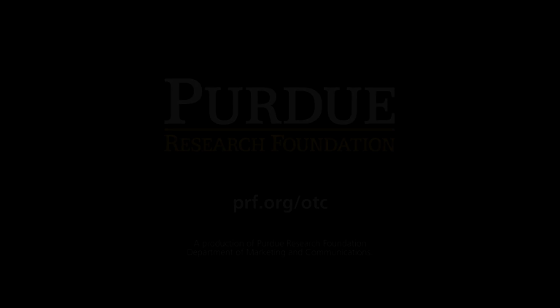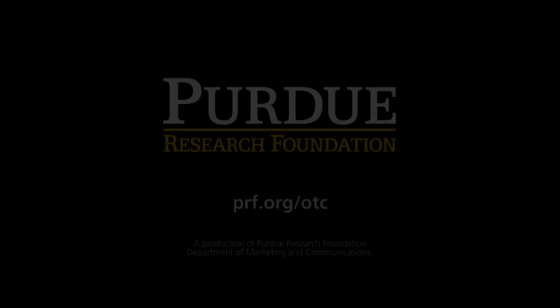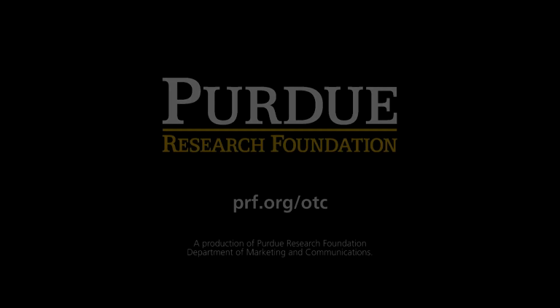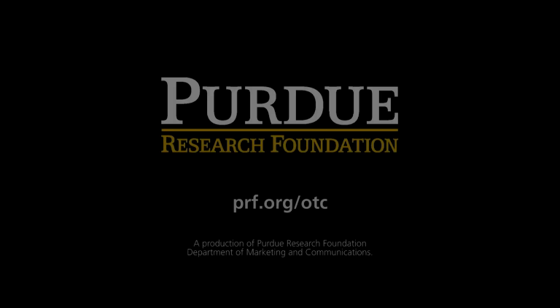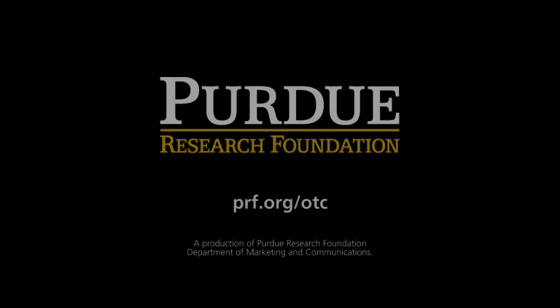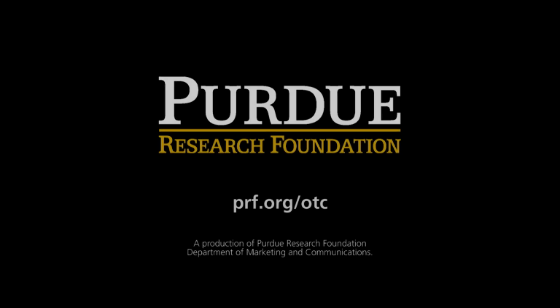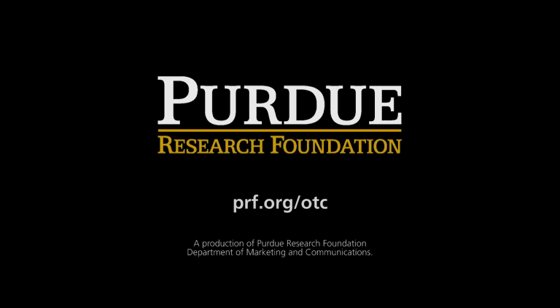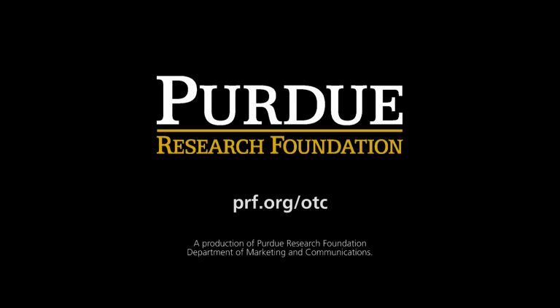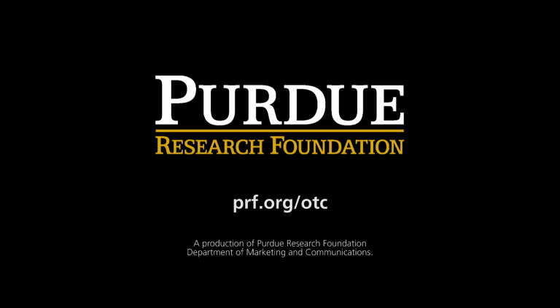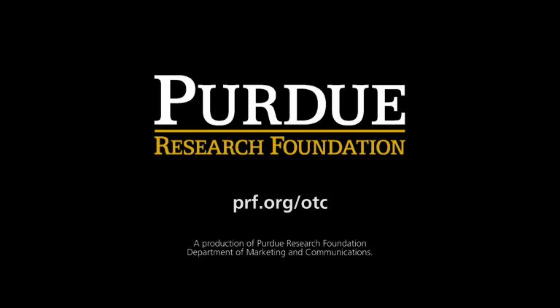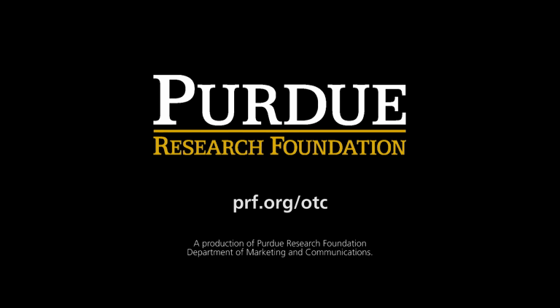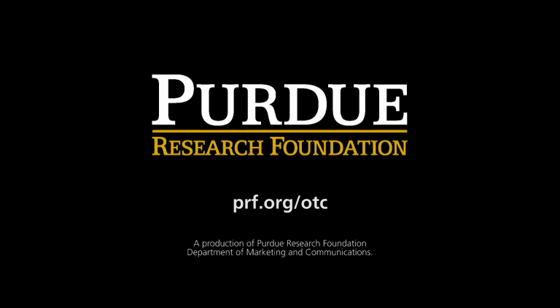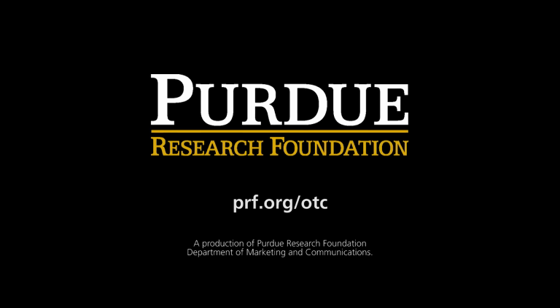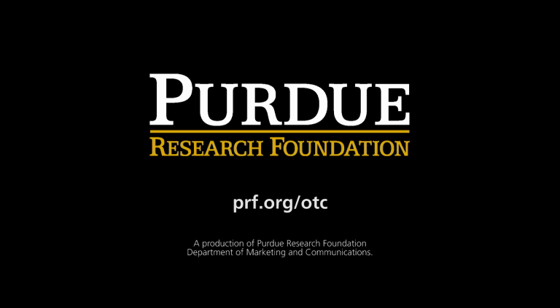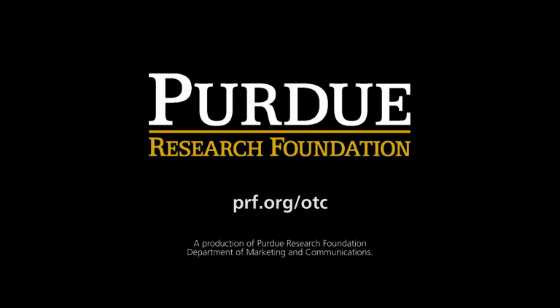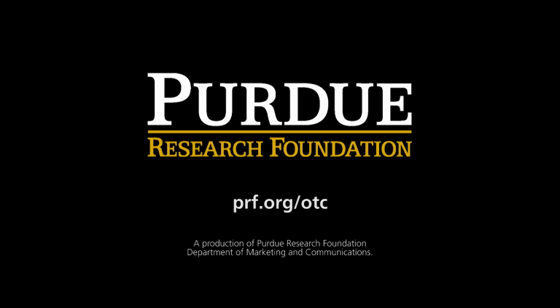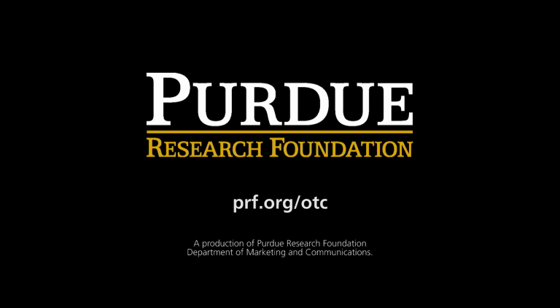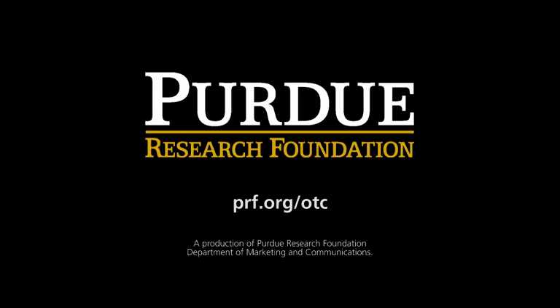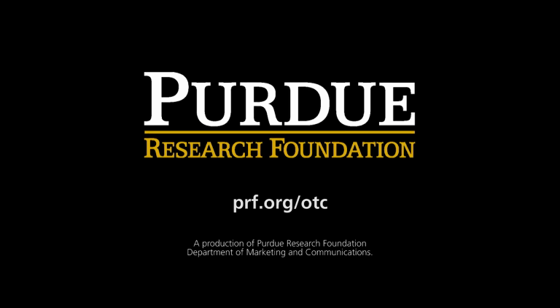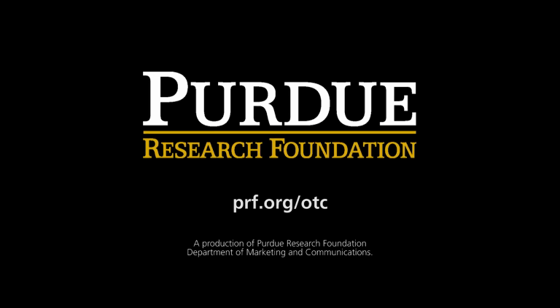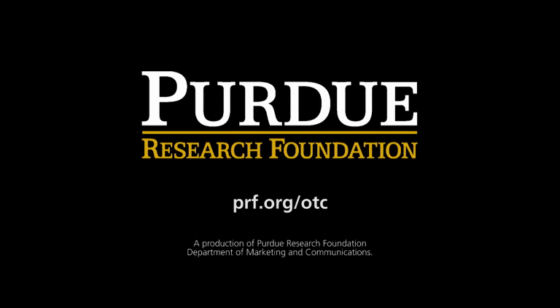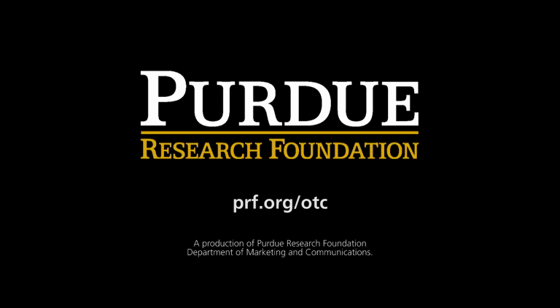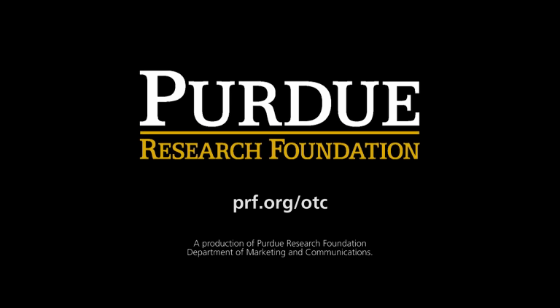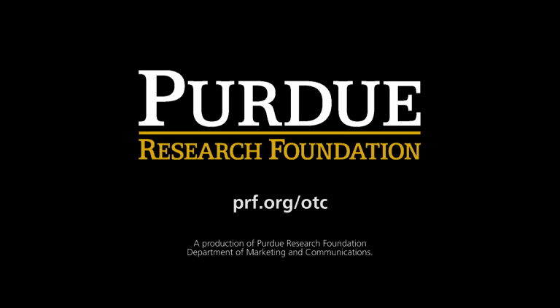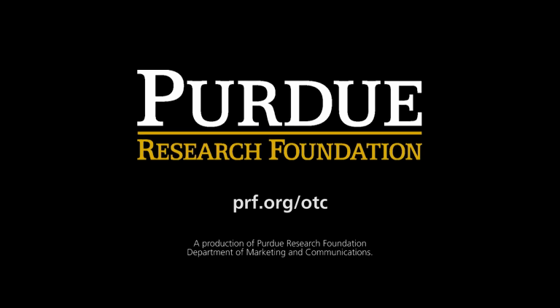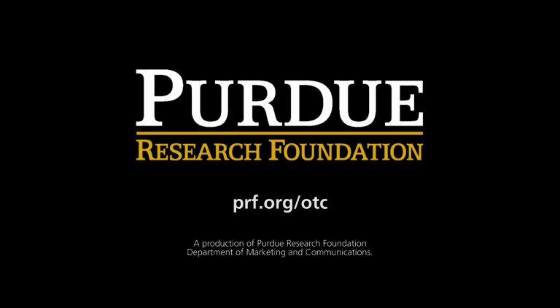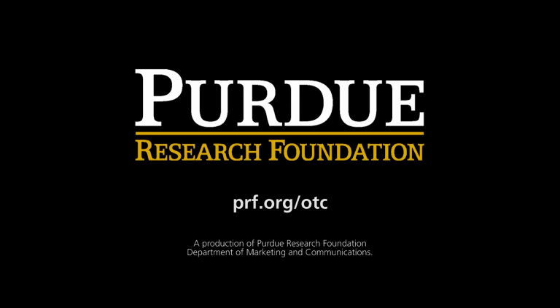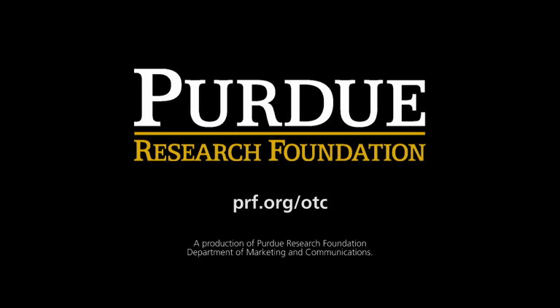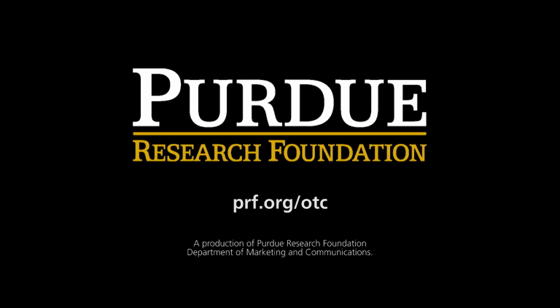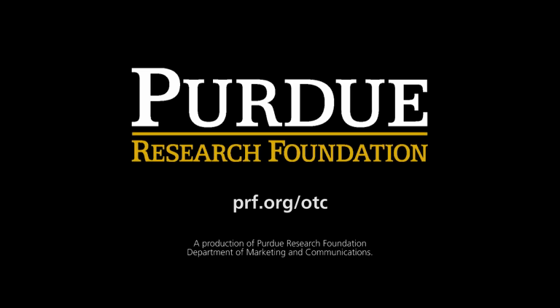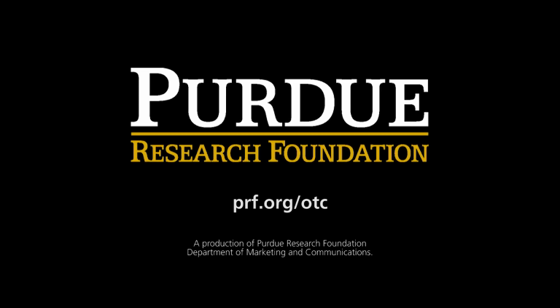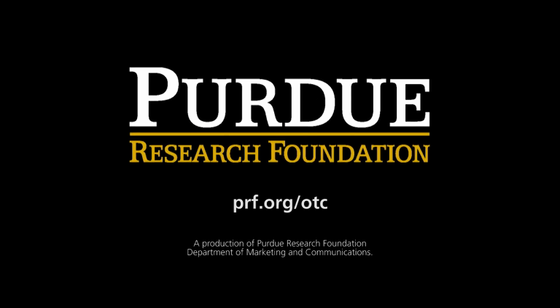To find more information about this and other Purdue technologies, visit PRF.org/OTC.